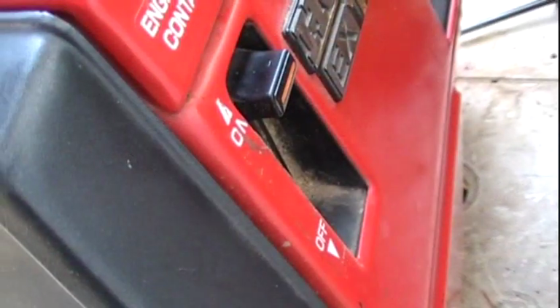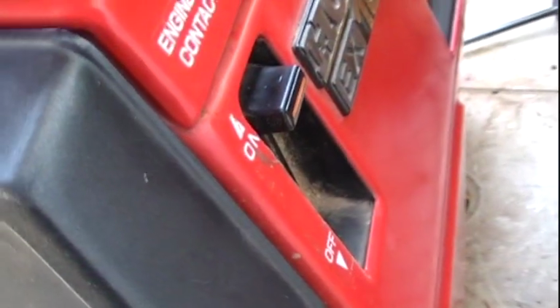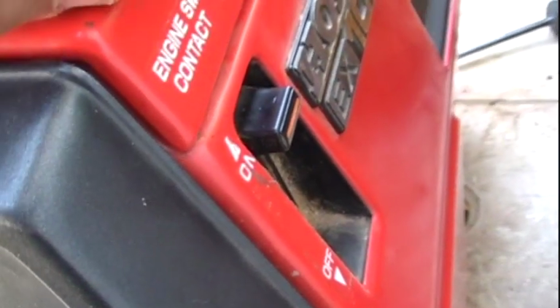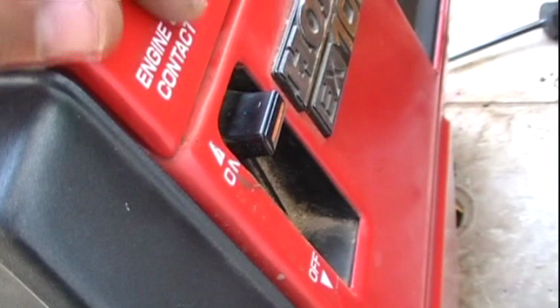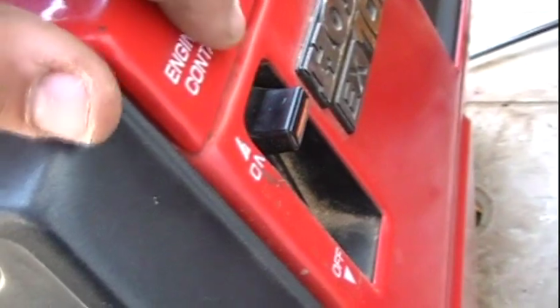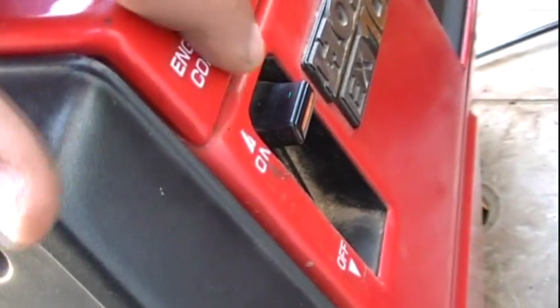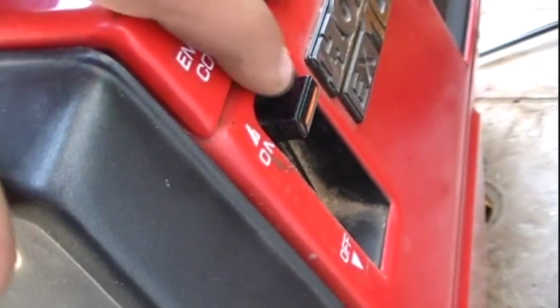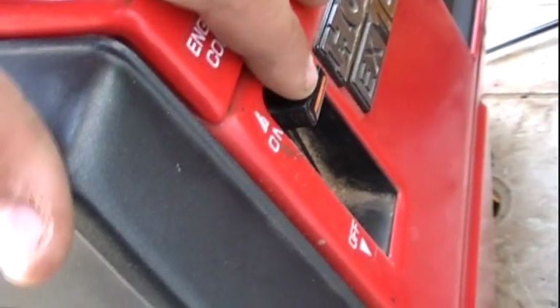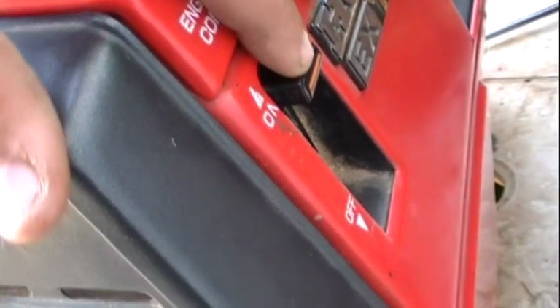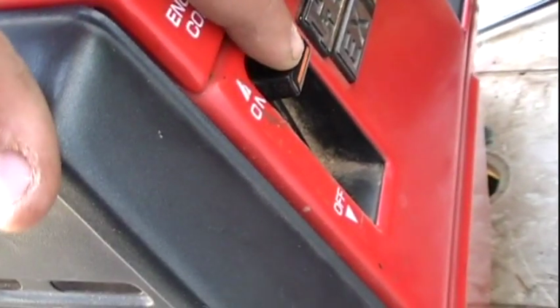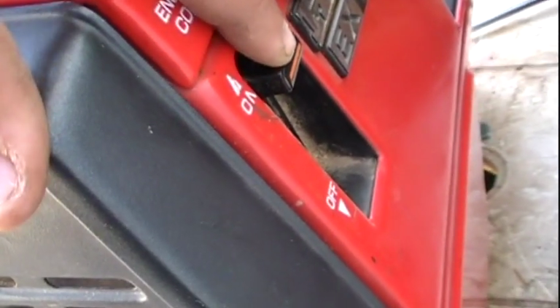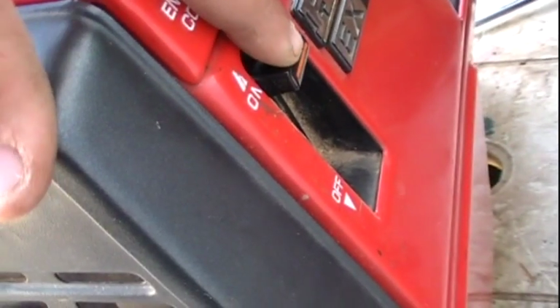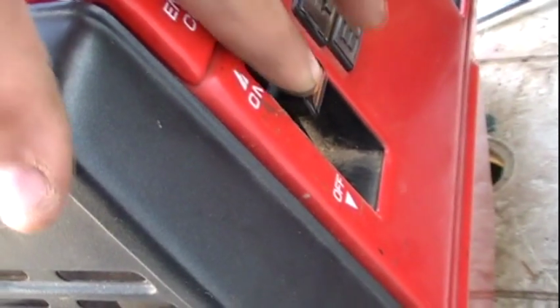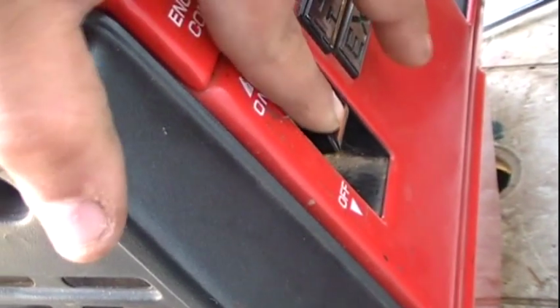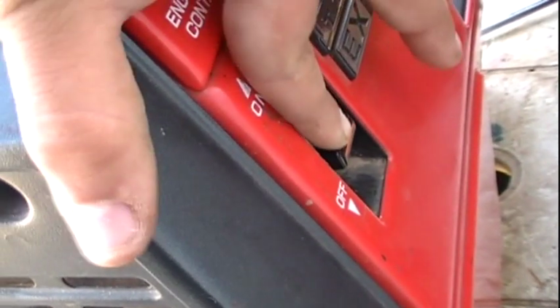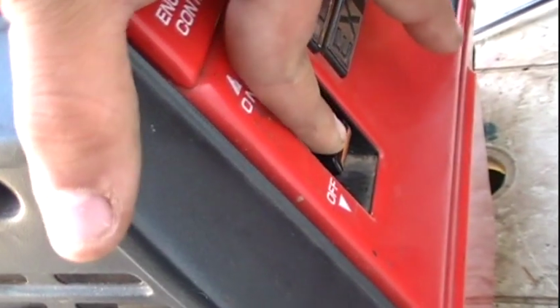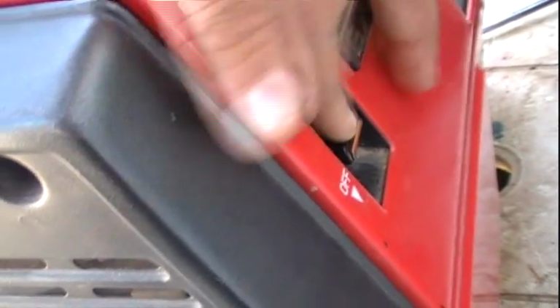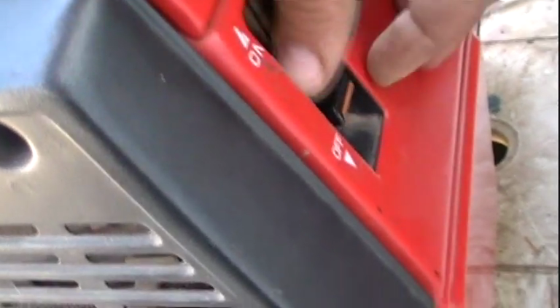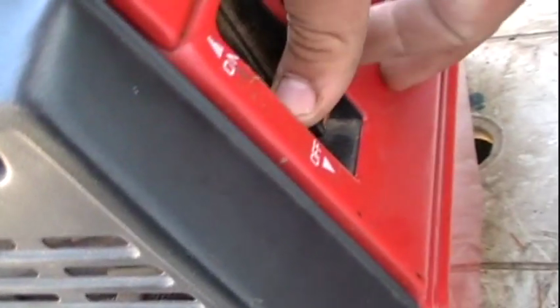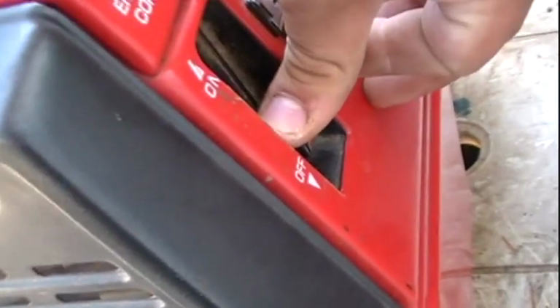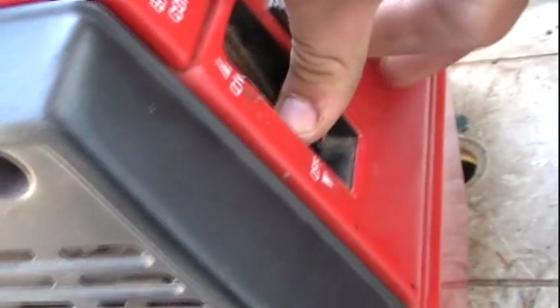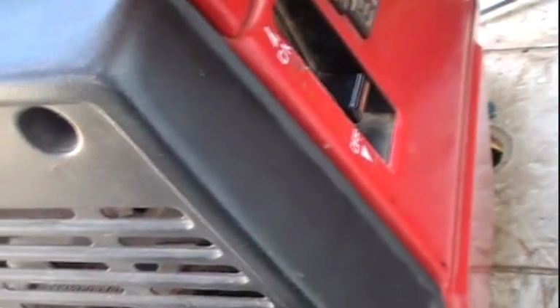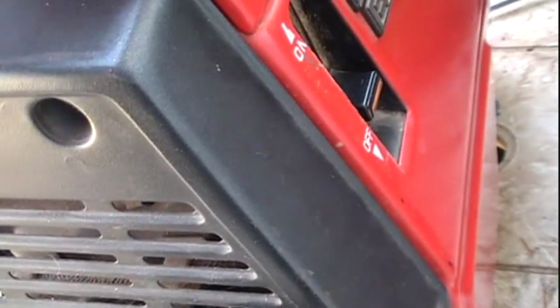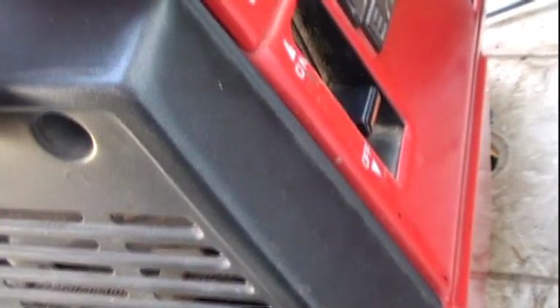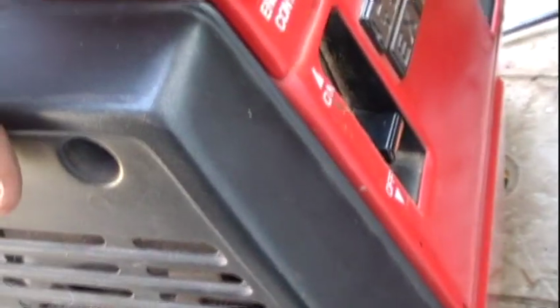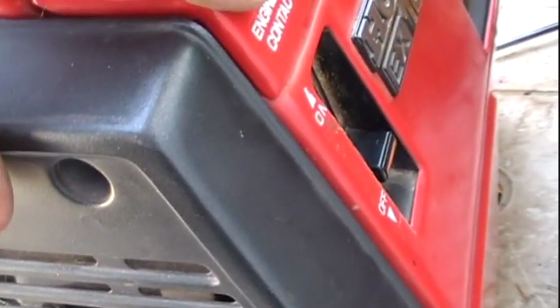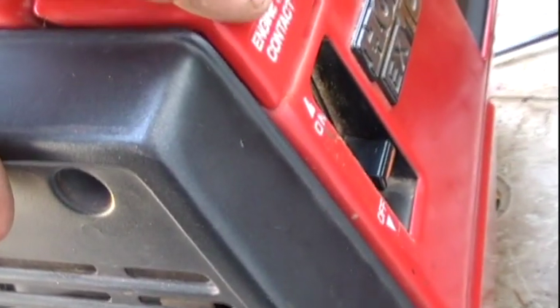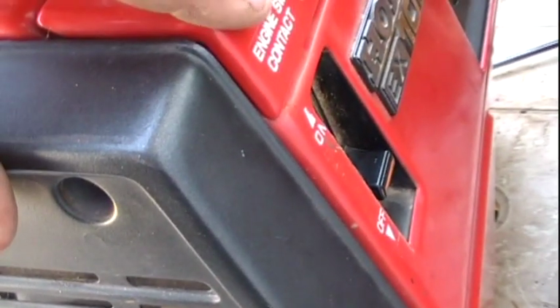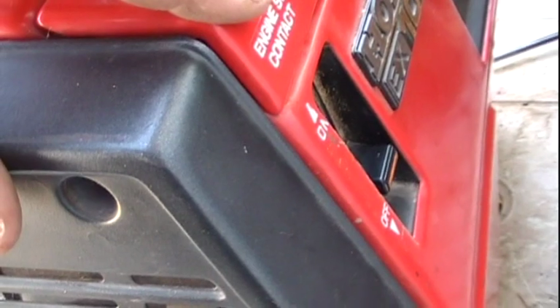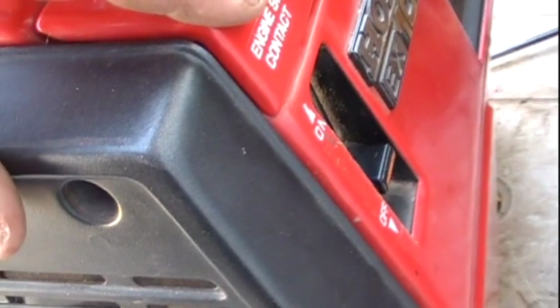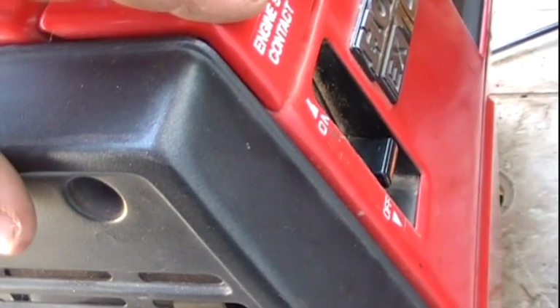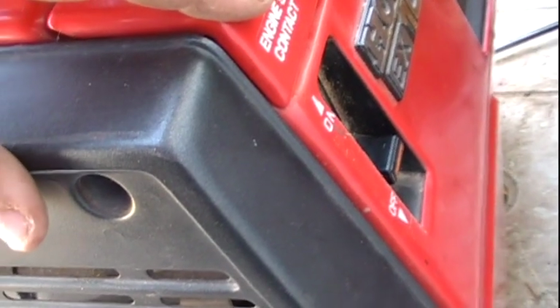Before we remove the carburetor, we're going to want to turn the kill switch to the off position, because this also shuts off the fuel.